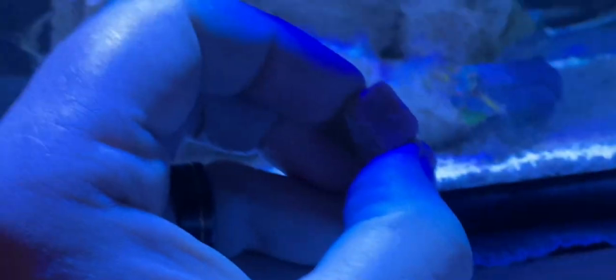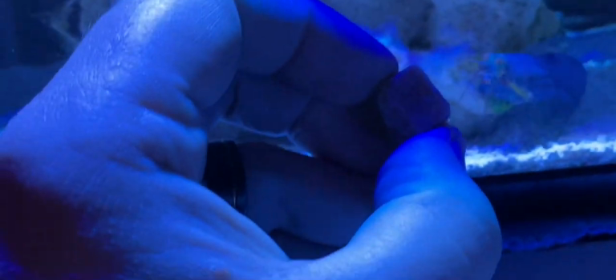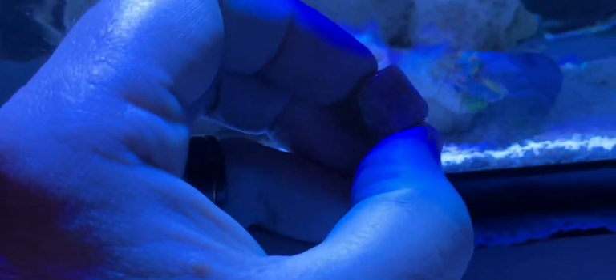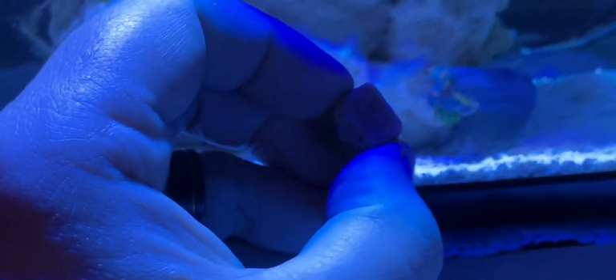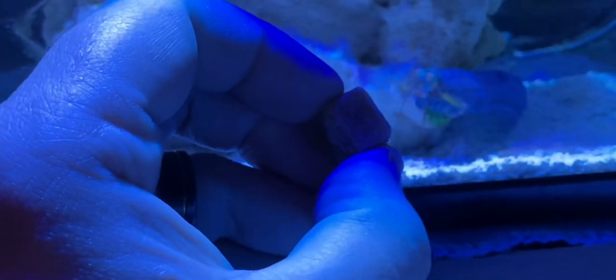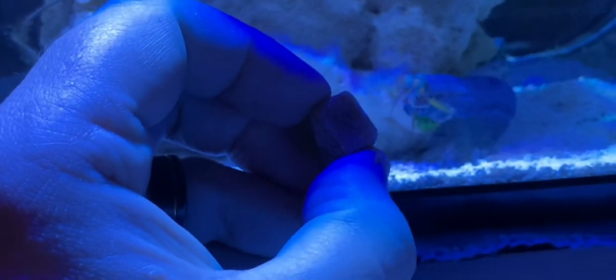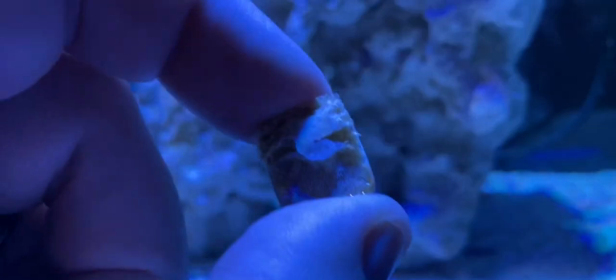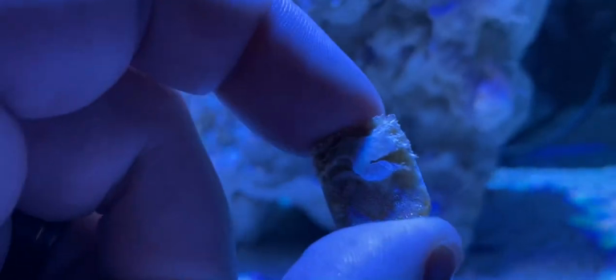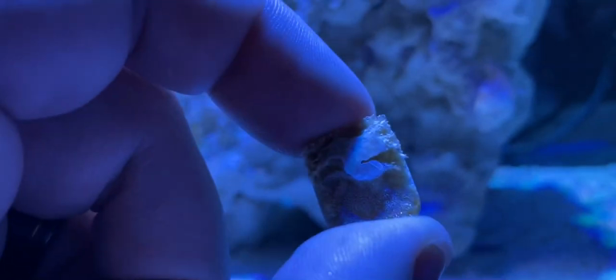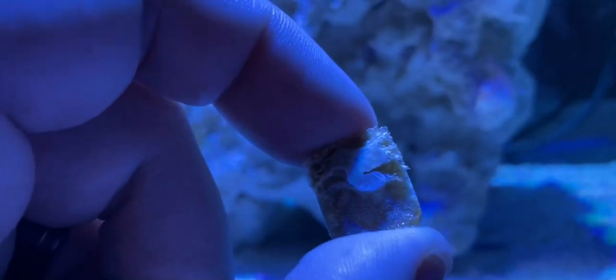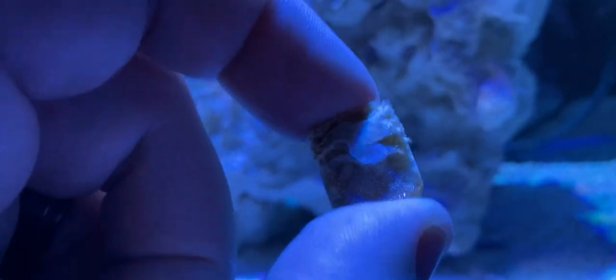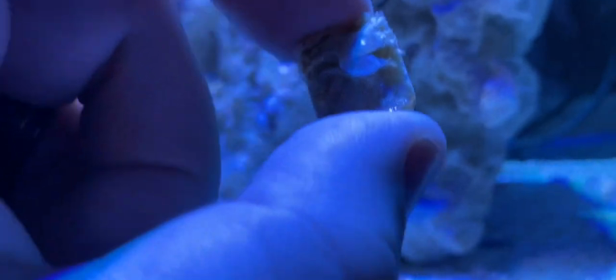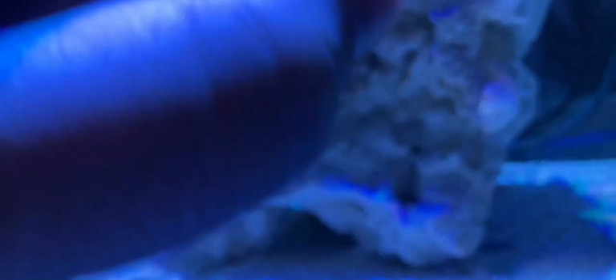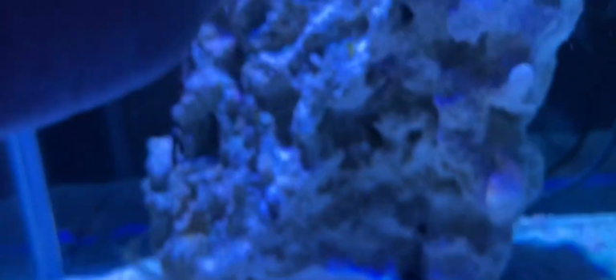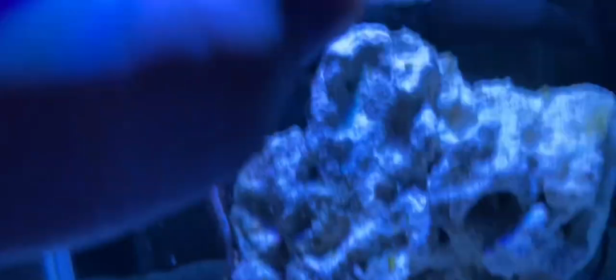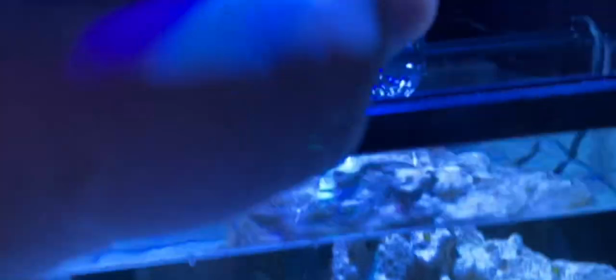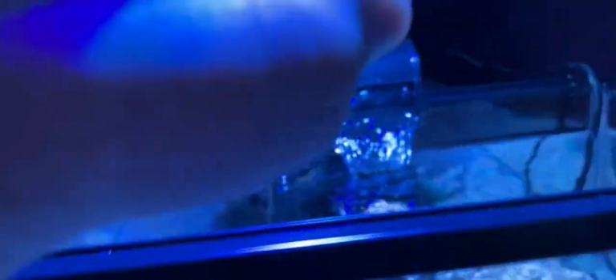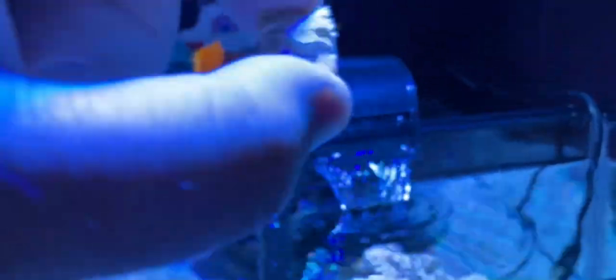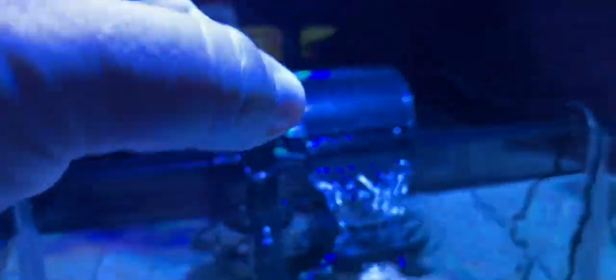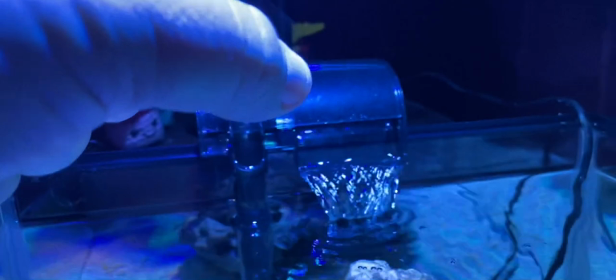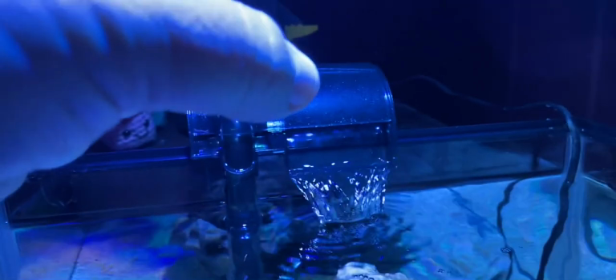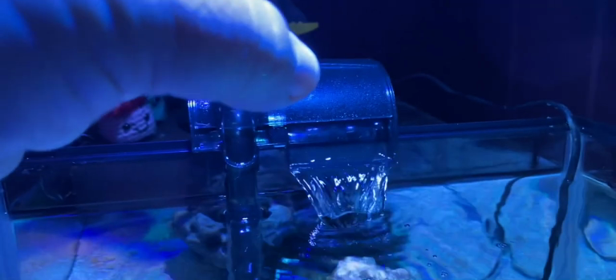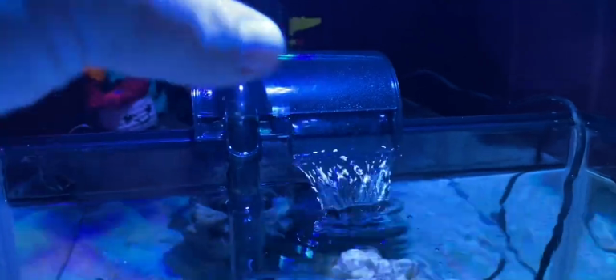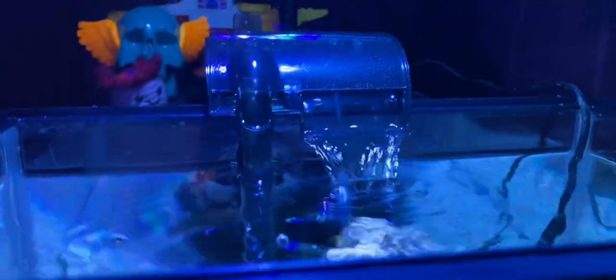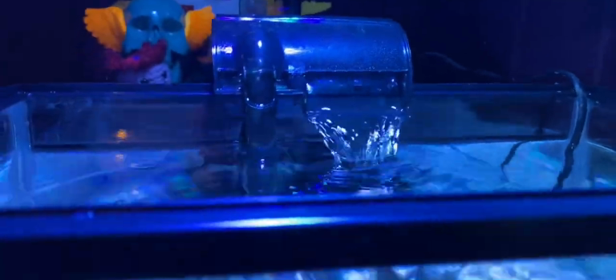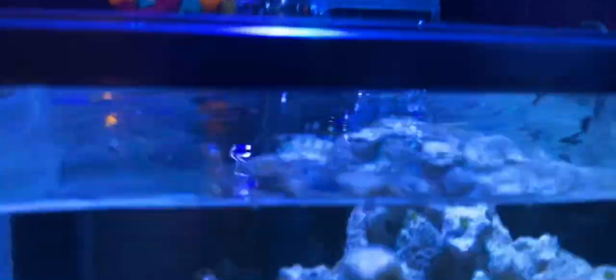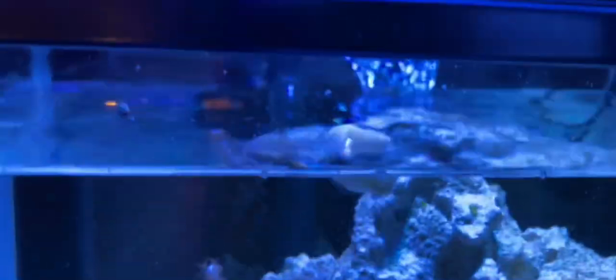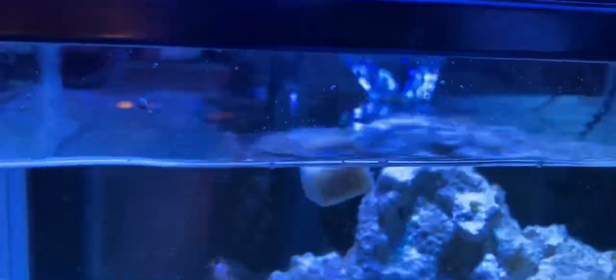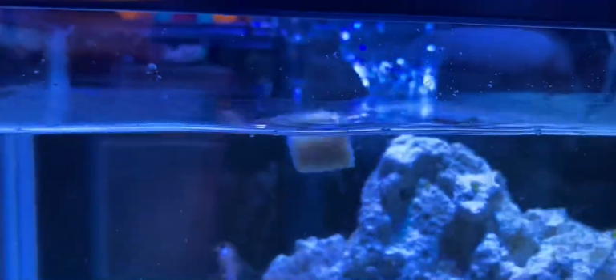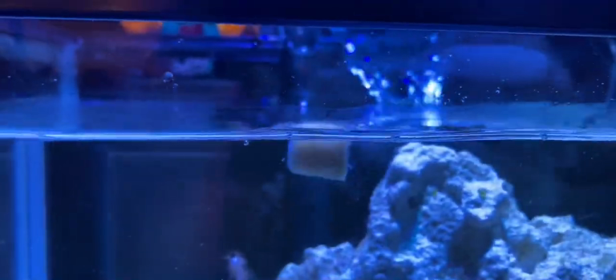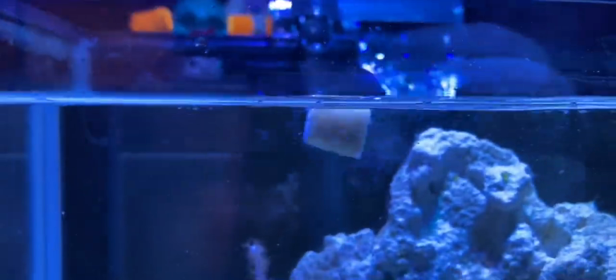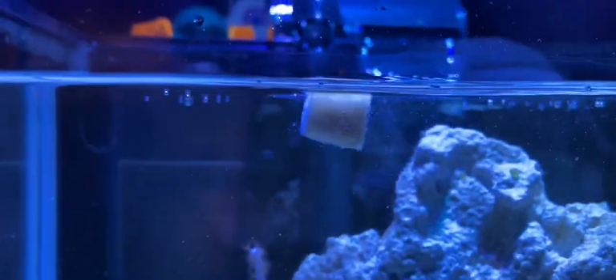So at the moment we're feeding him frozen clam because it's nice and easy to feed him and he likes chasing after the frozen cube.